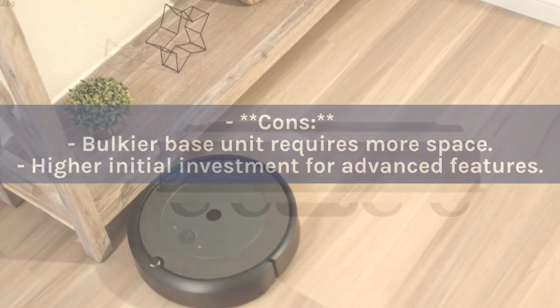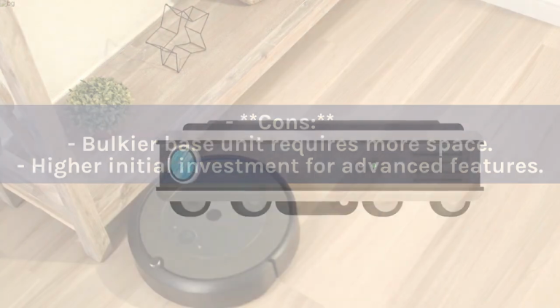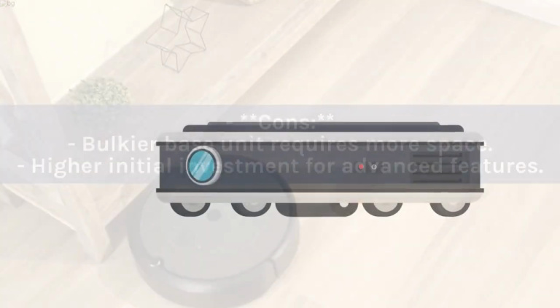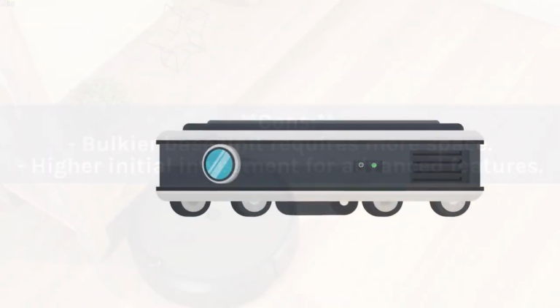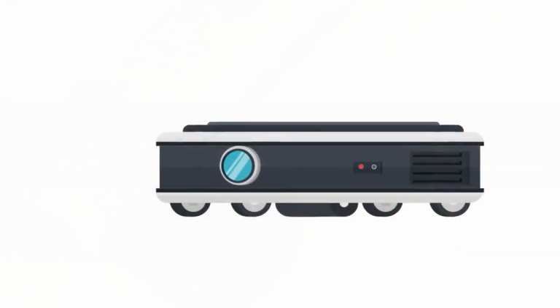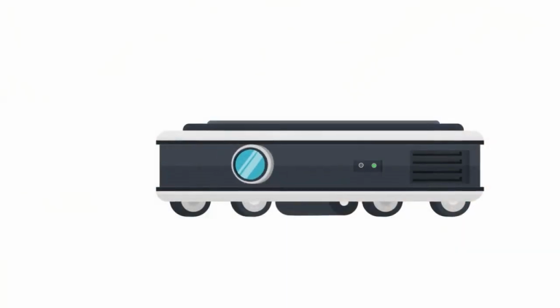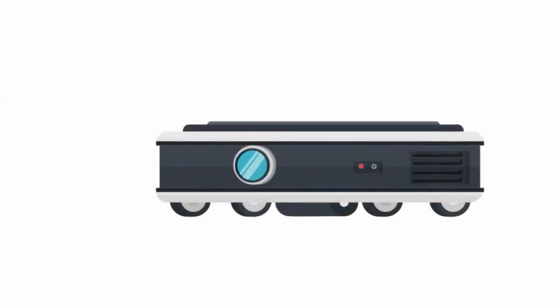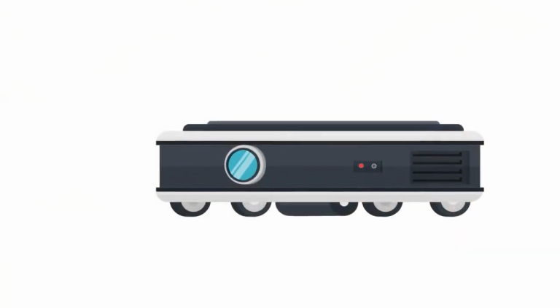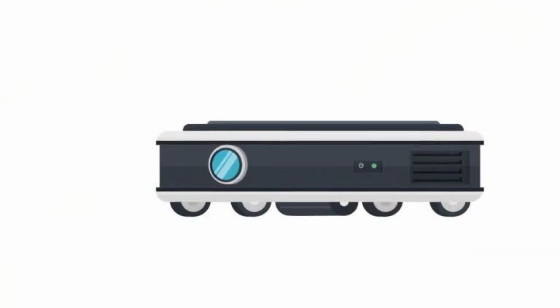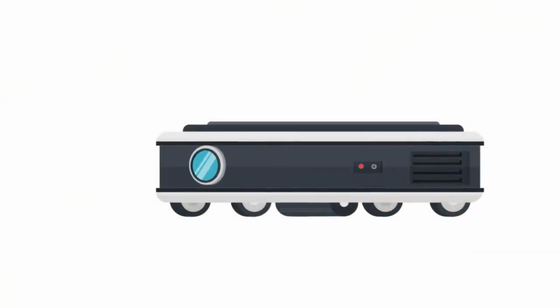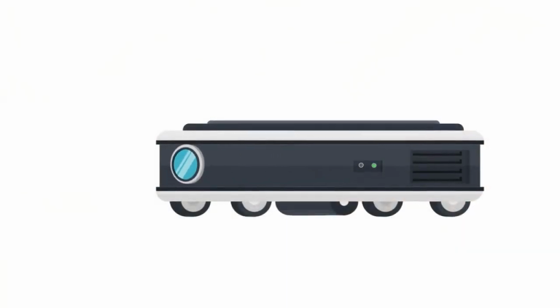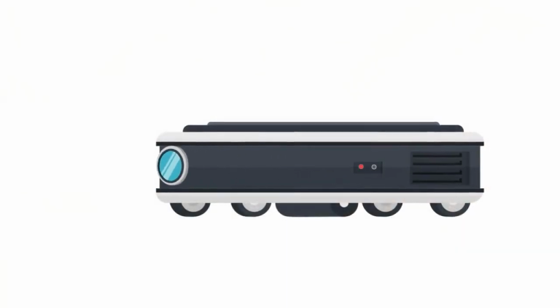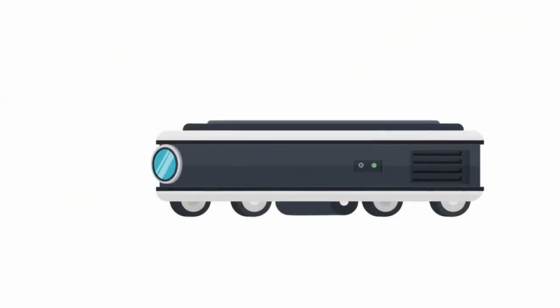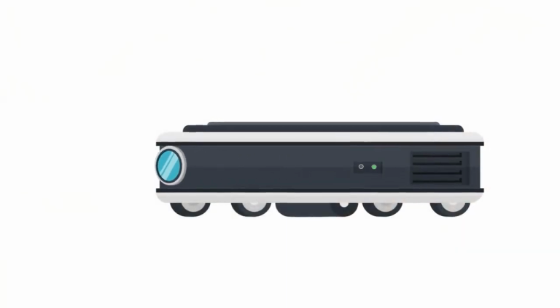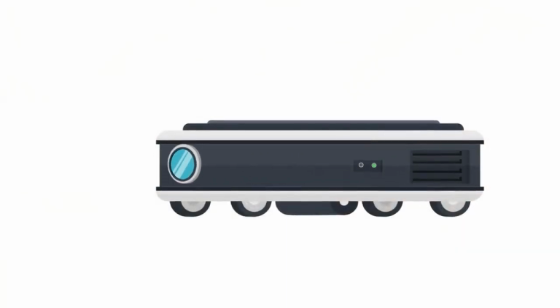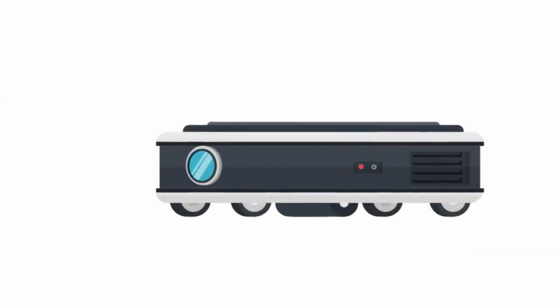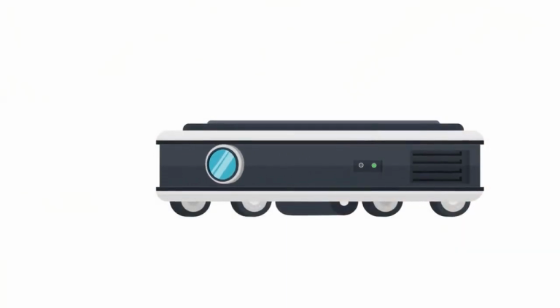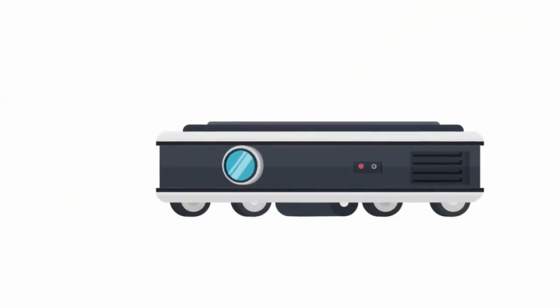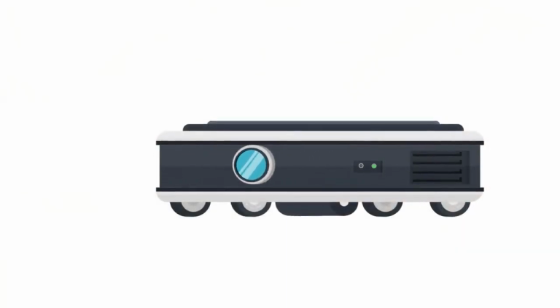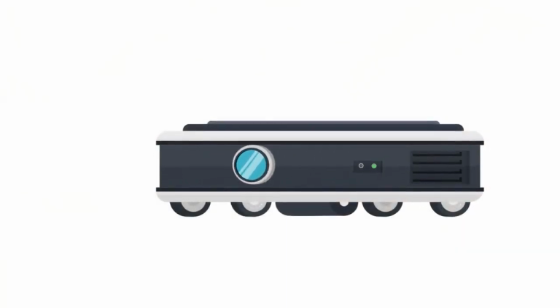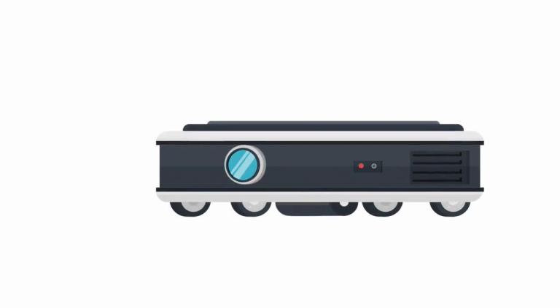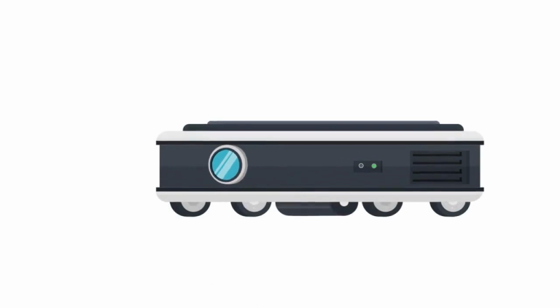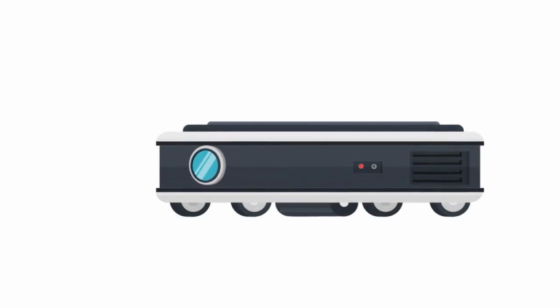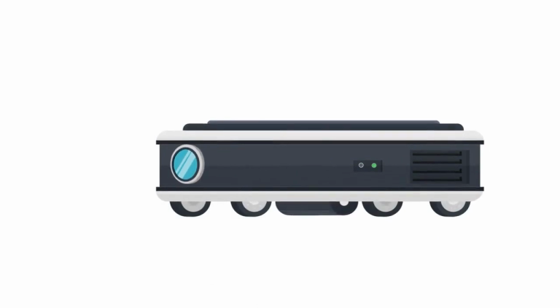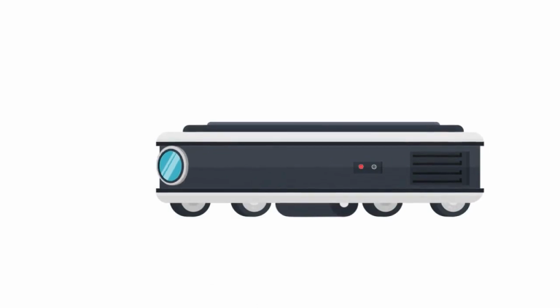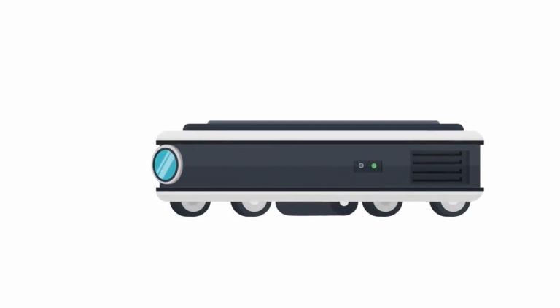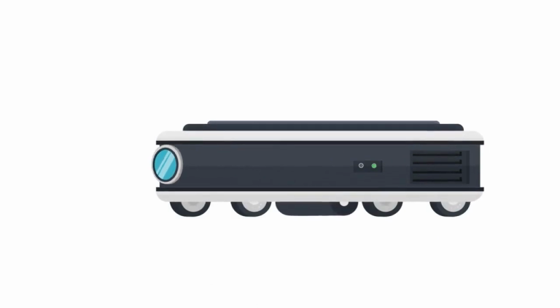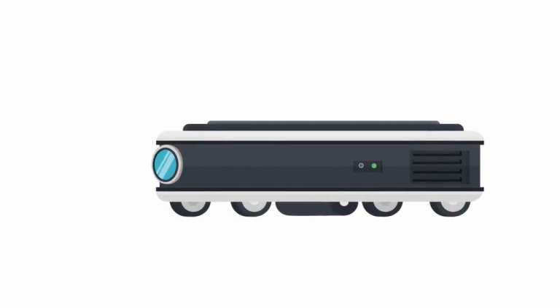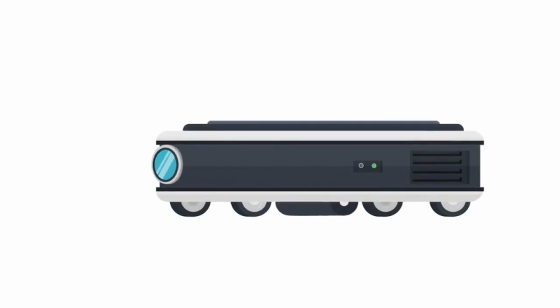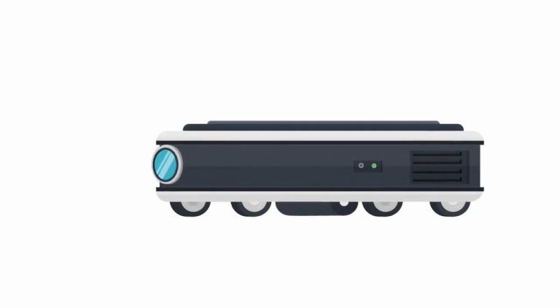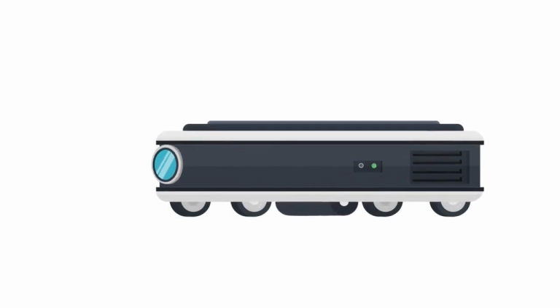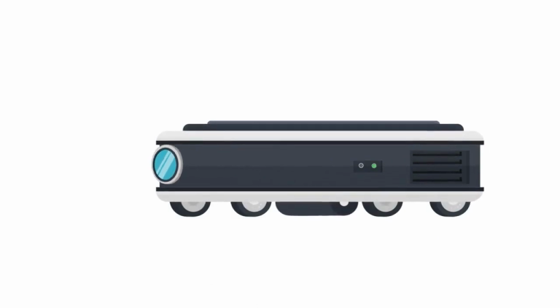Here's a structured review format for each robot vacuum model listed, with simple language for easy understanding.